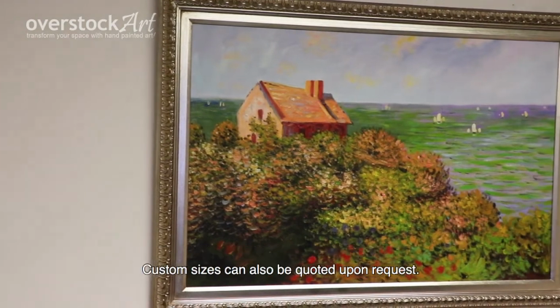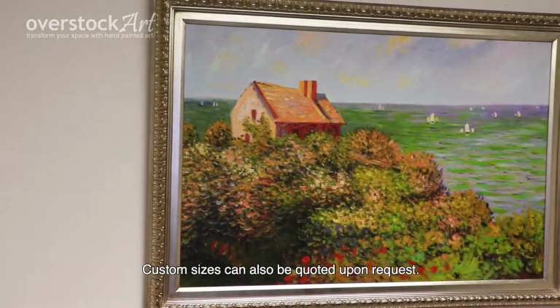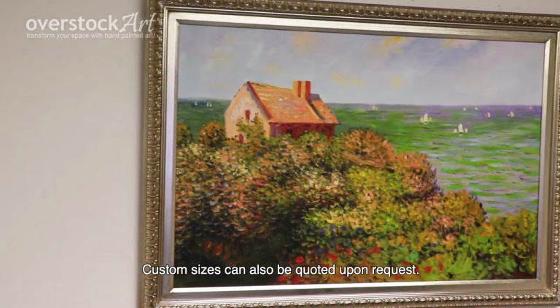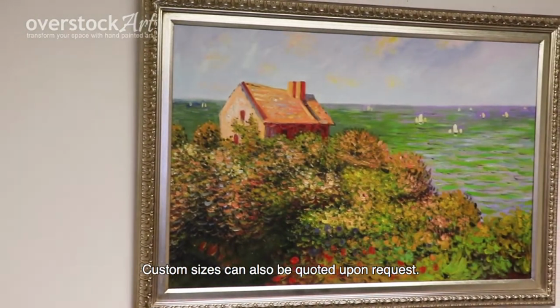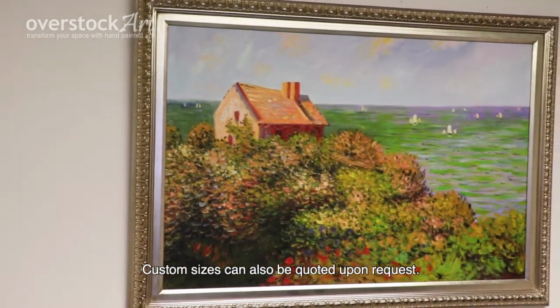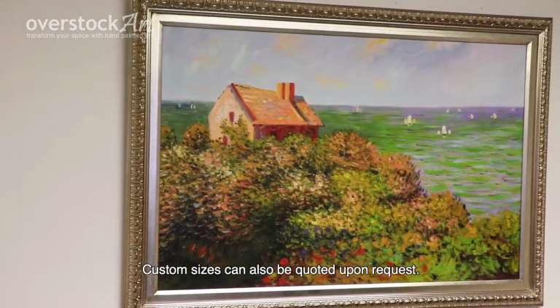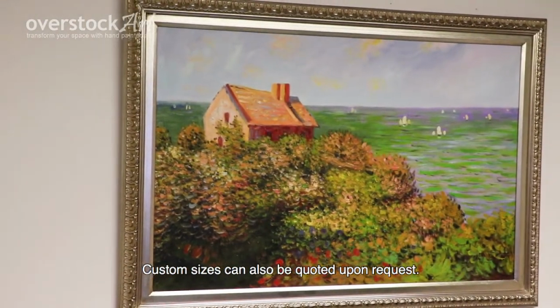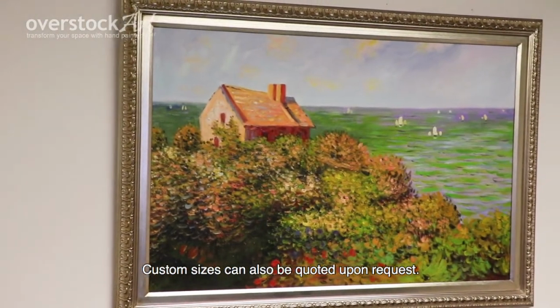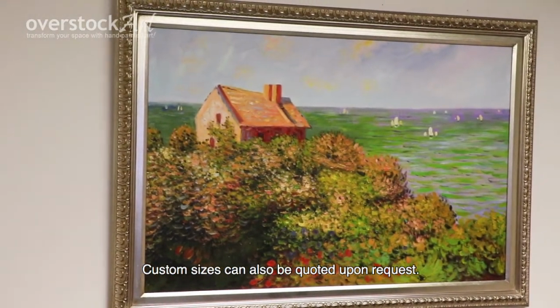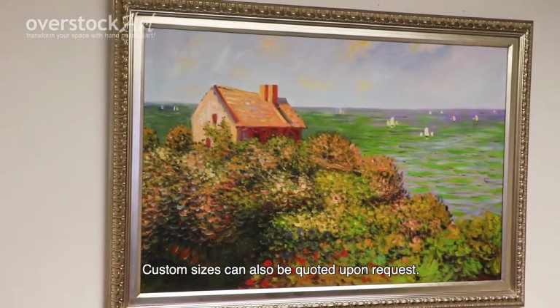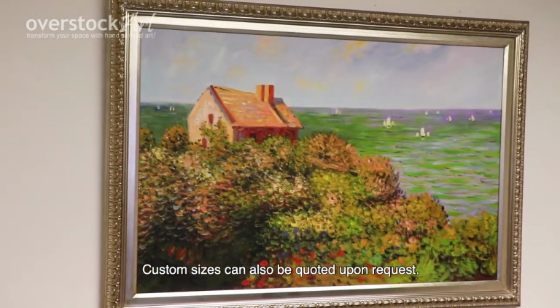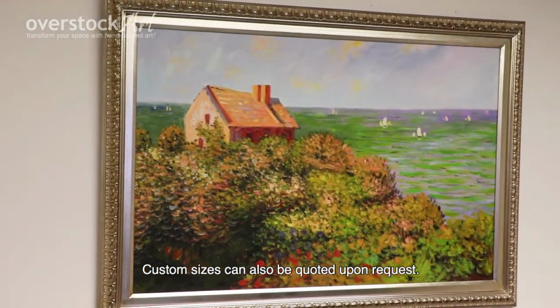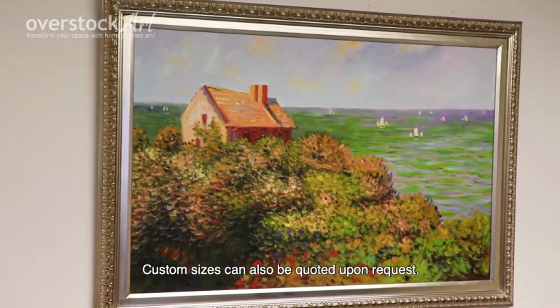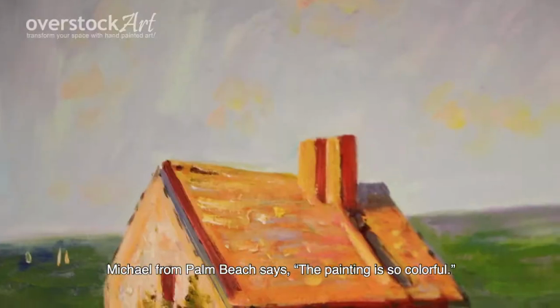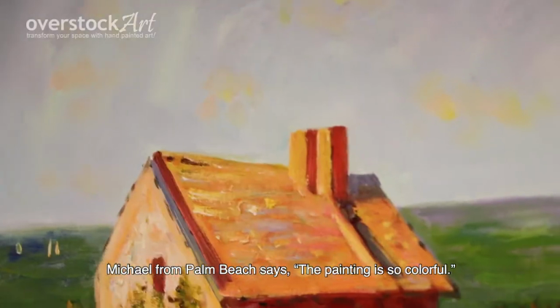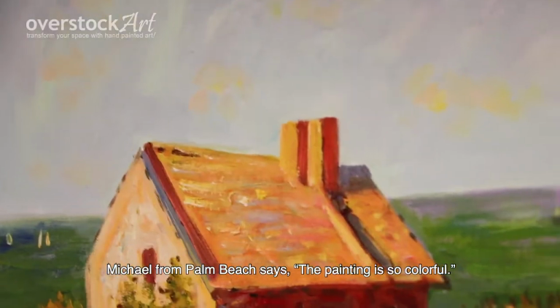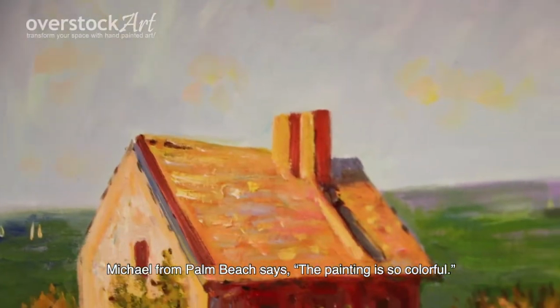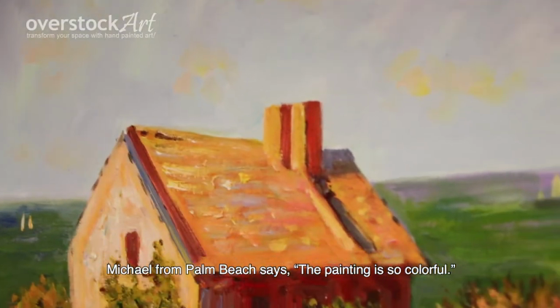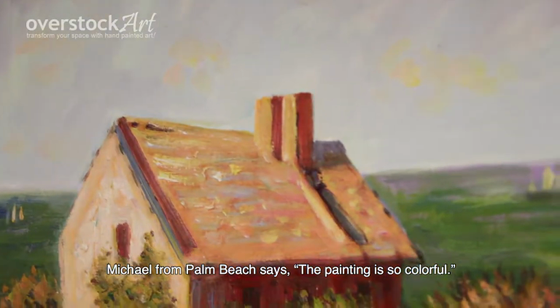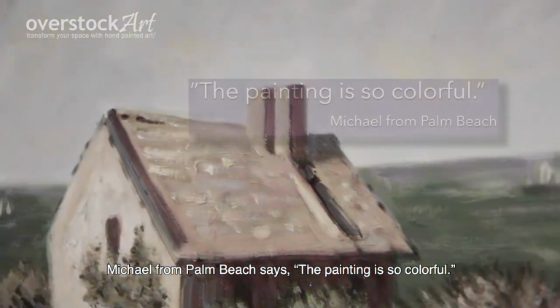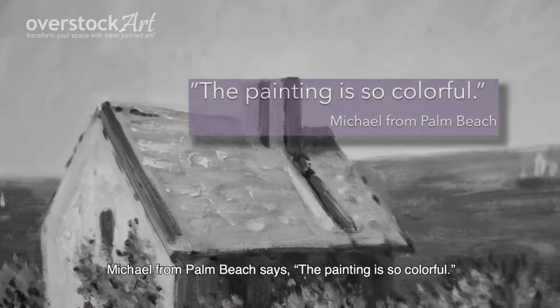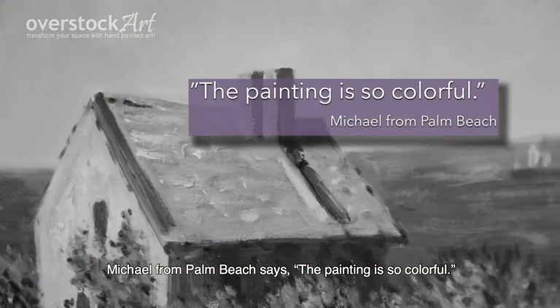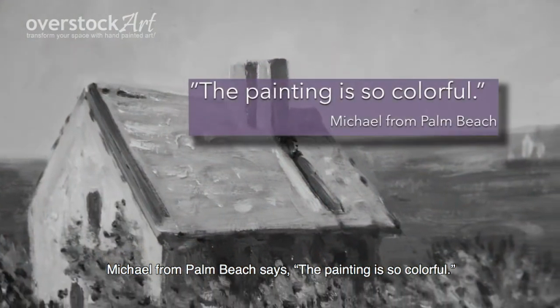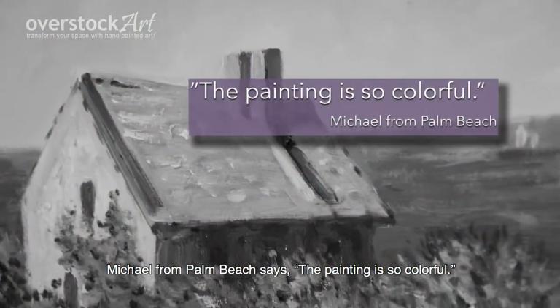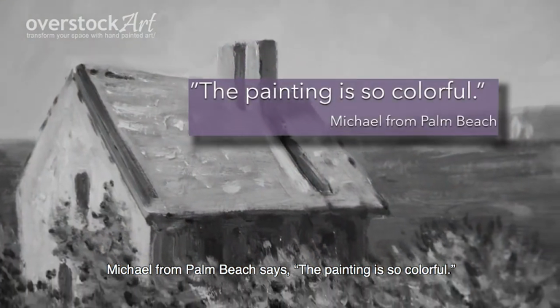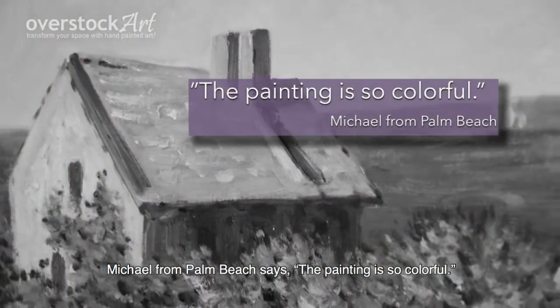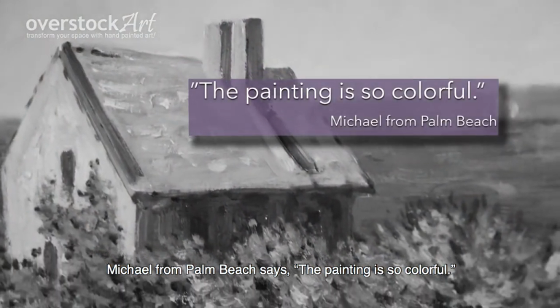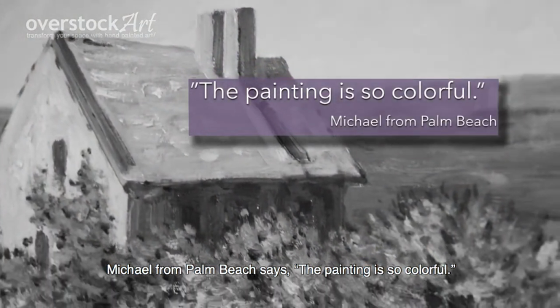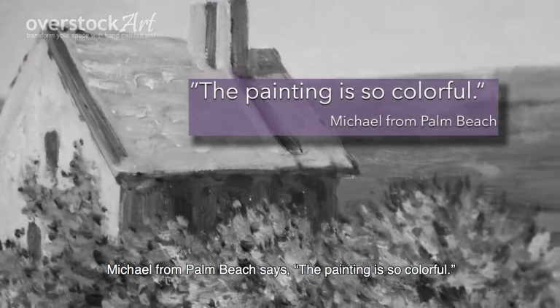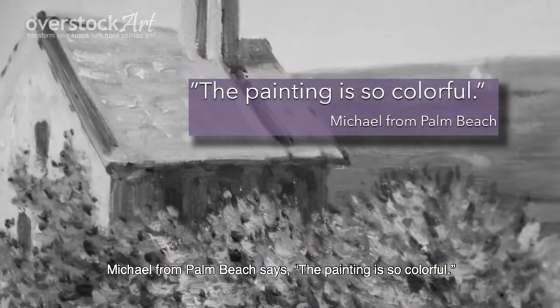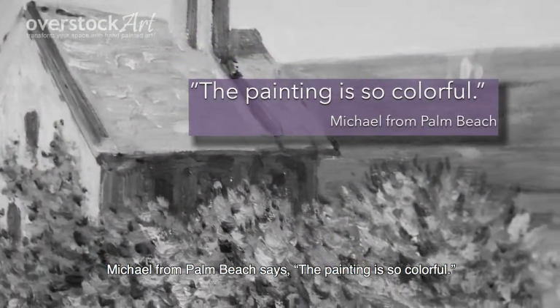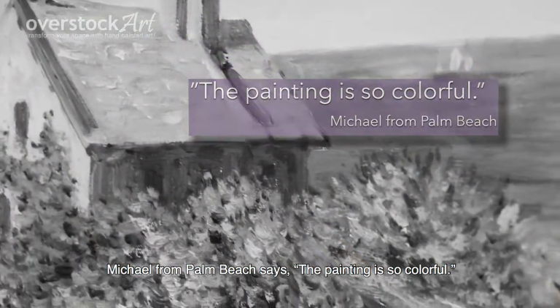Custom sizes can also be quoted upon request. Michael from Palm Beach says the painting is so colorful.